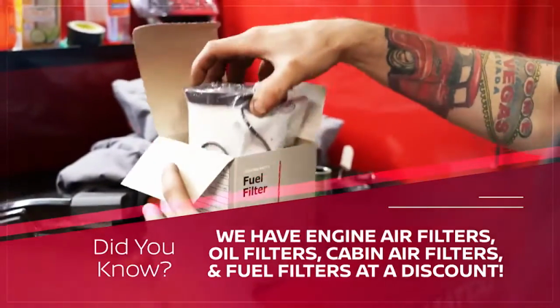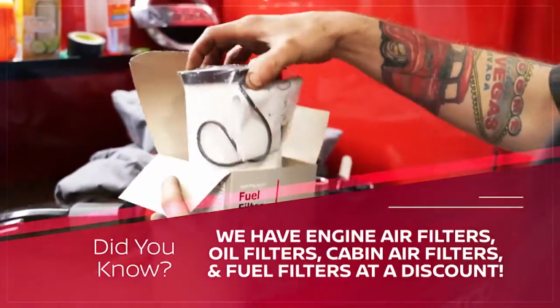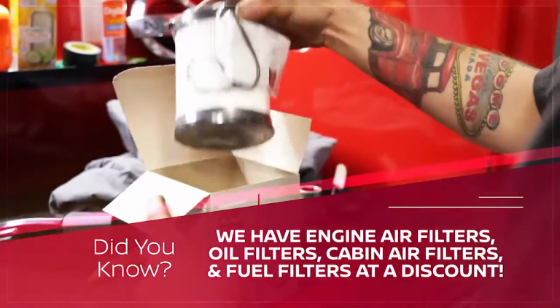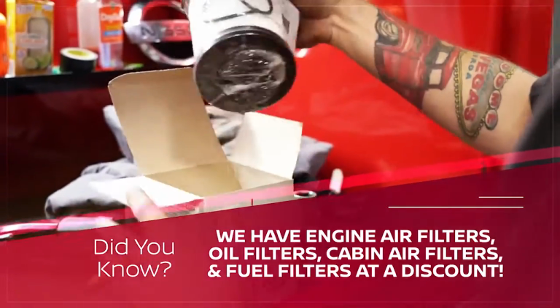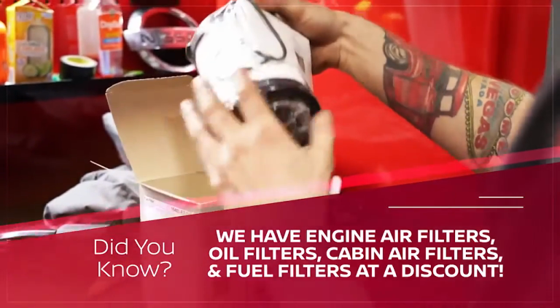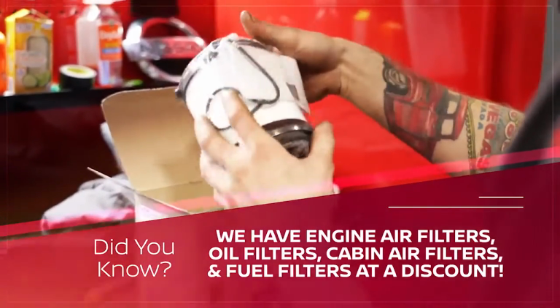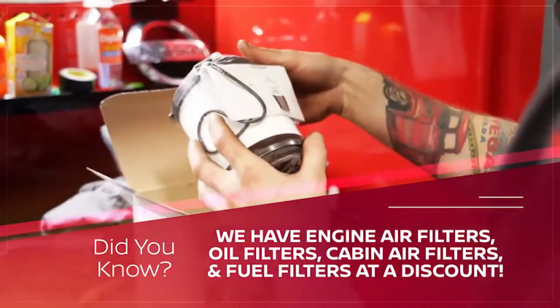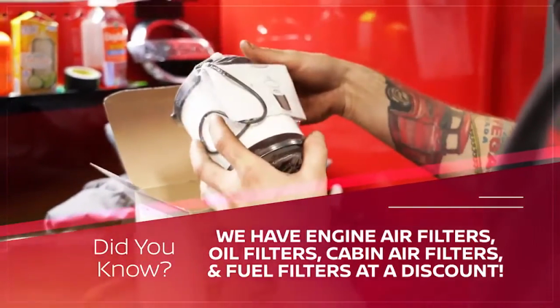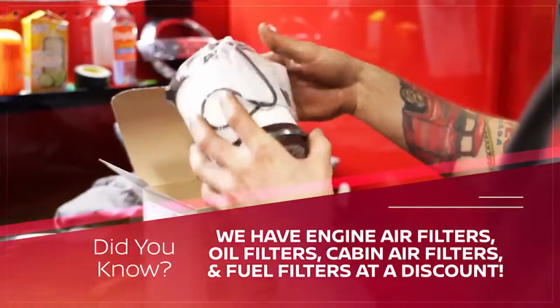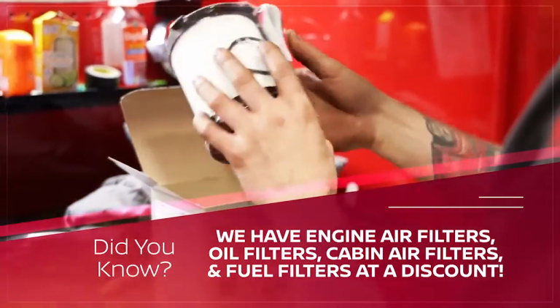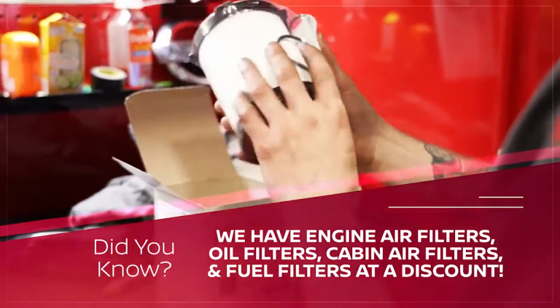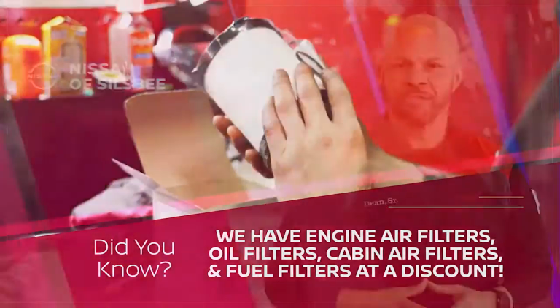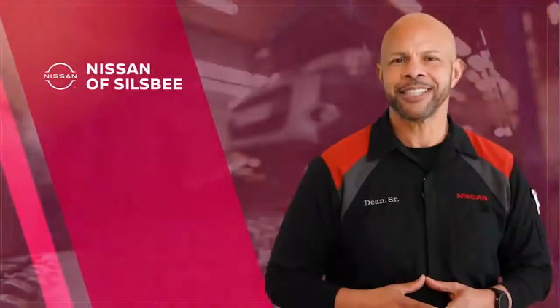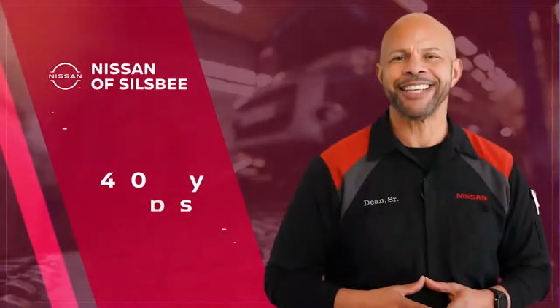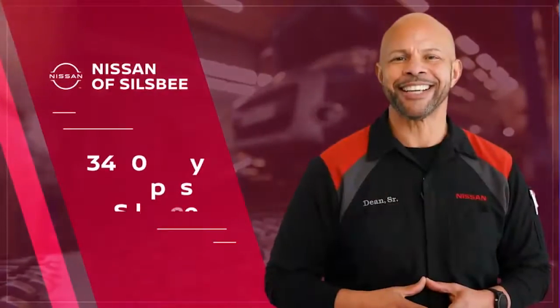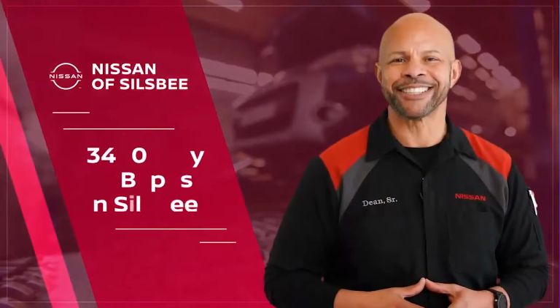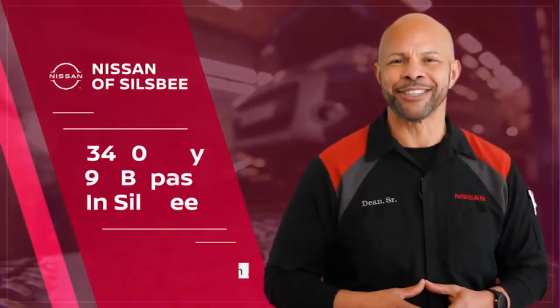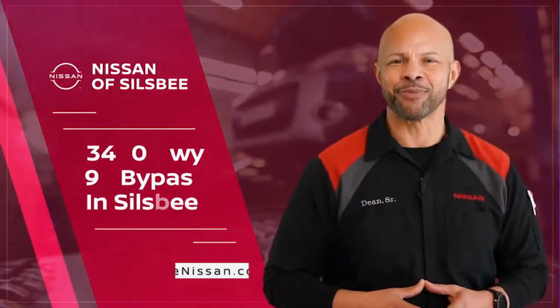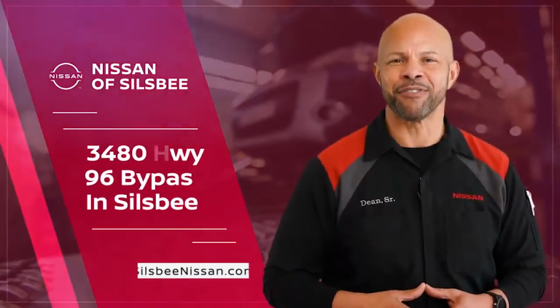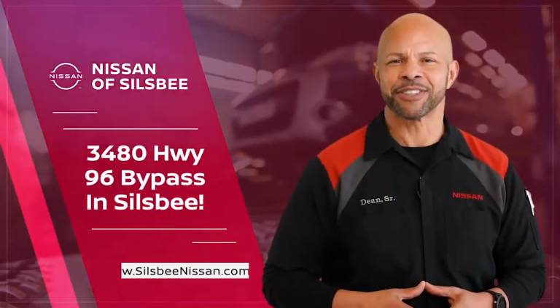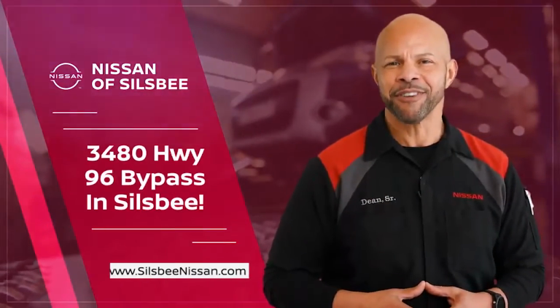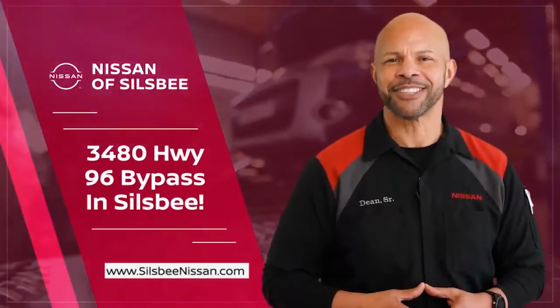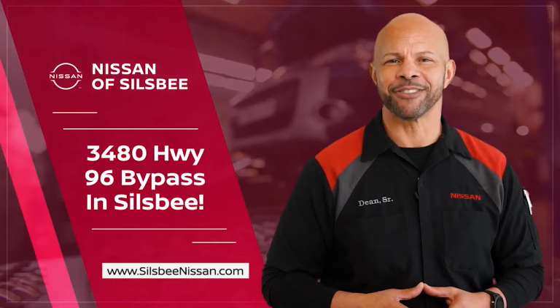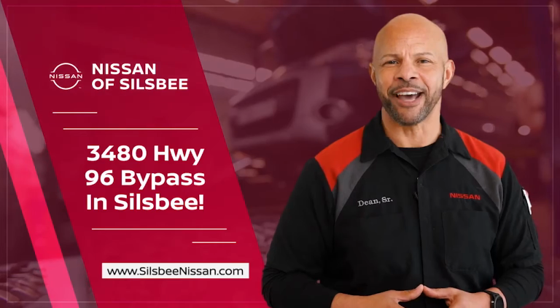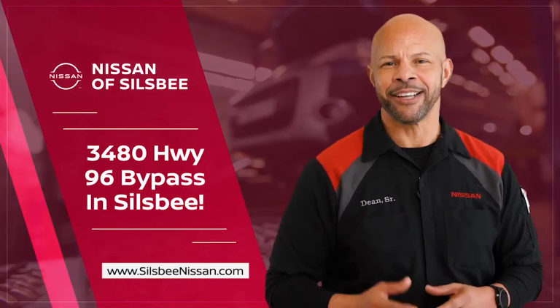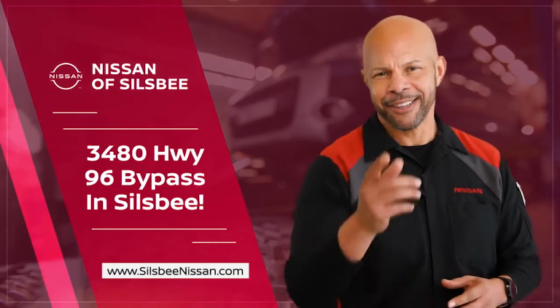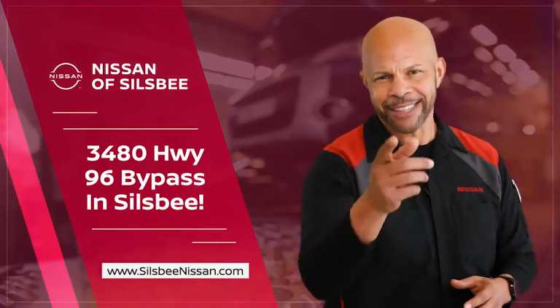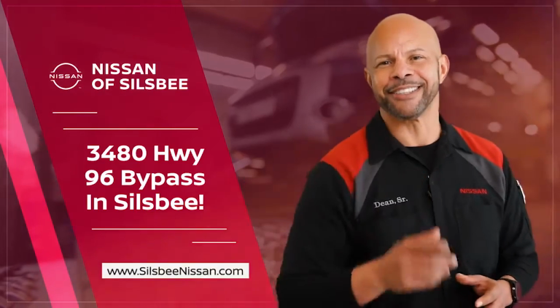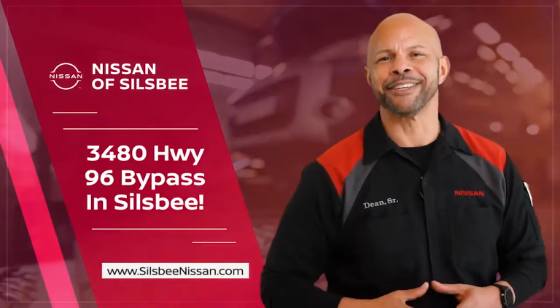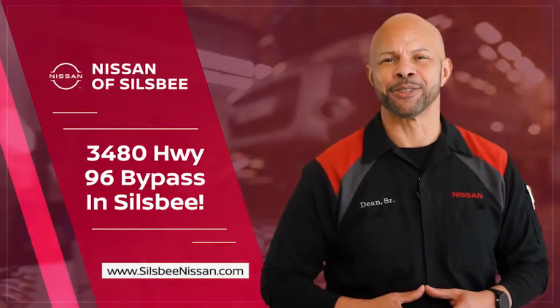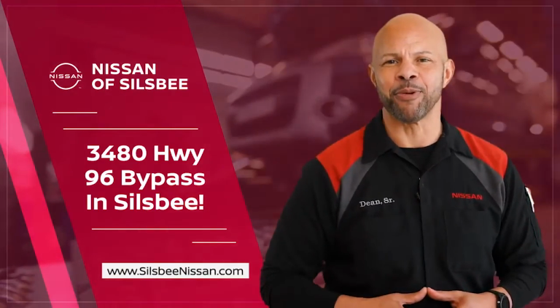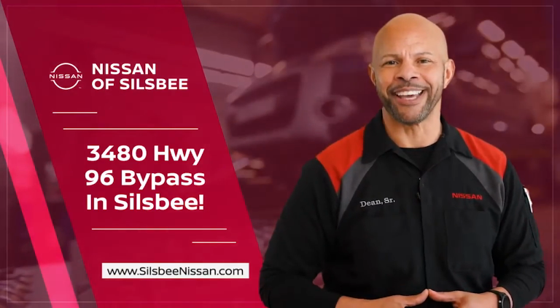And we have all of them at a discount. Visit Nissan of Silsby for service done right. That's the Silsby way.